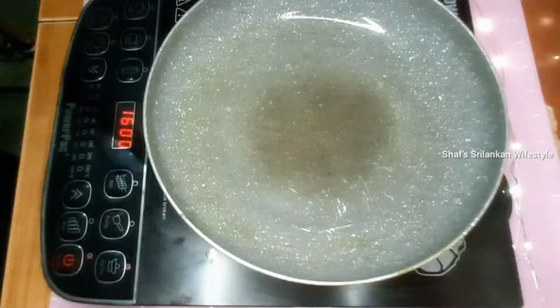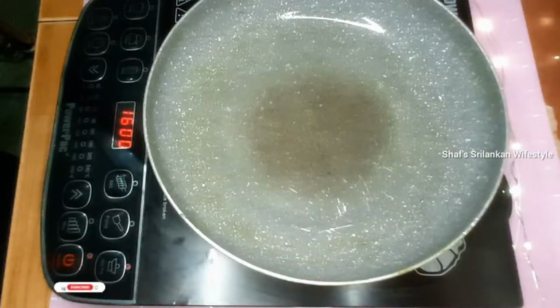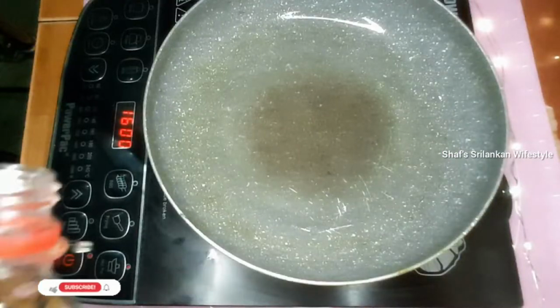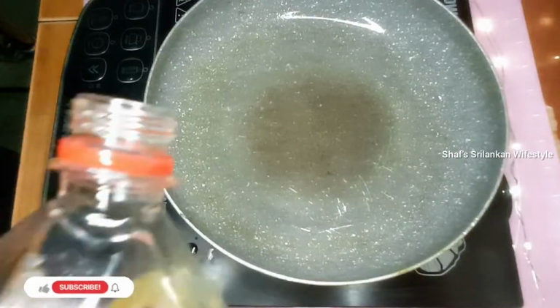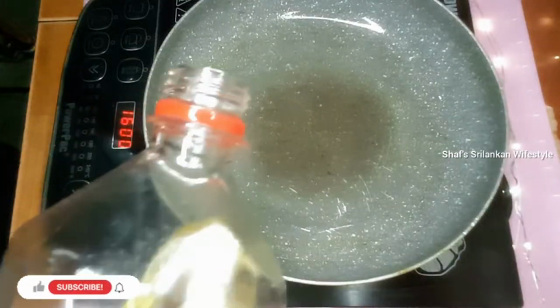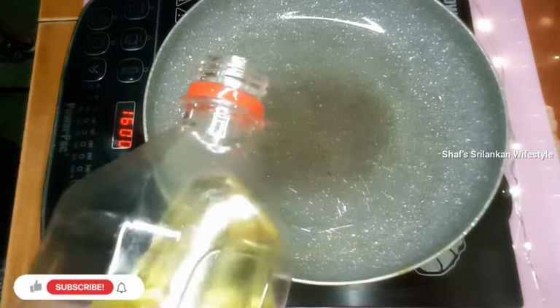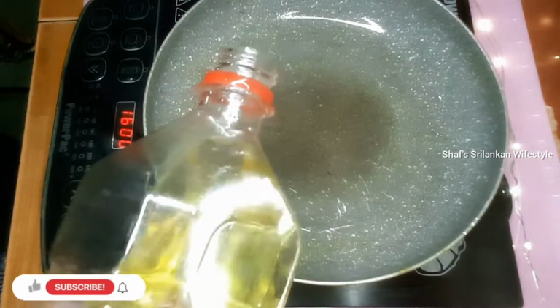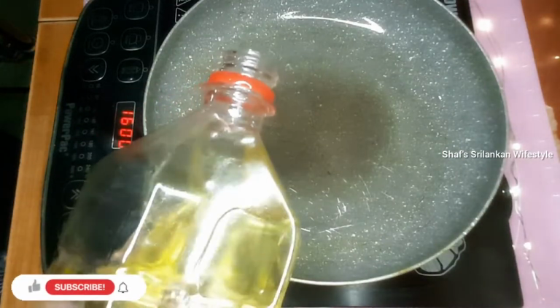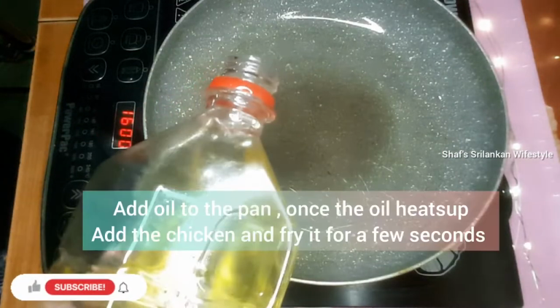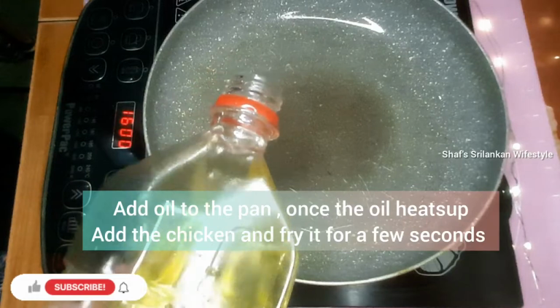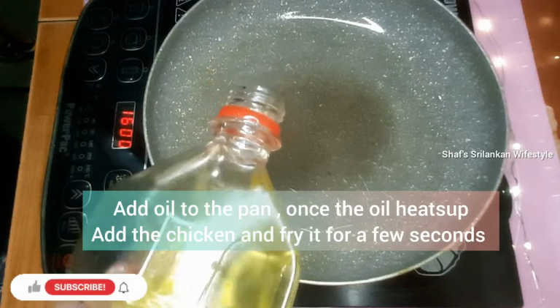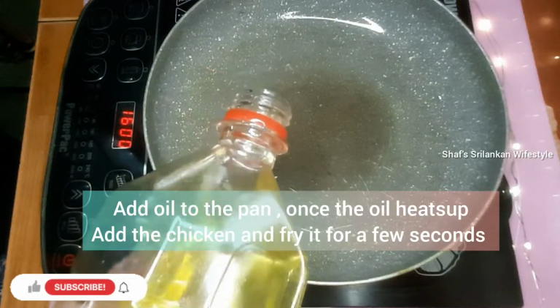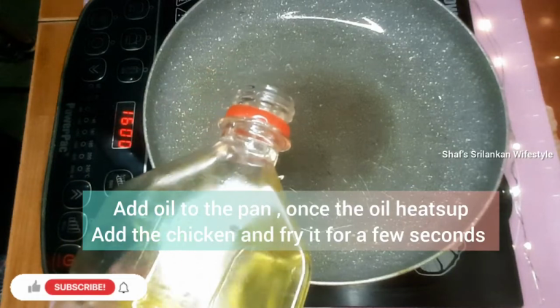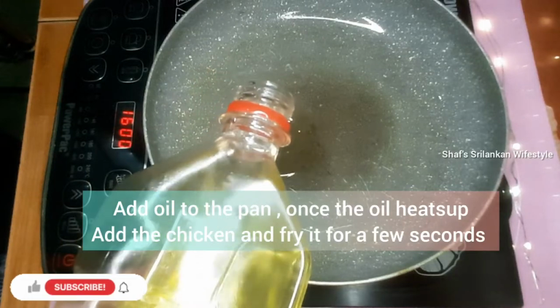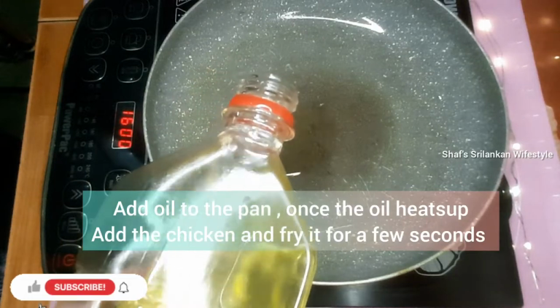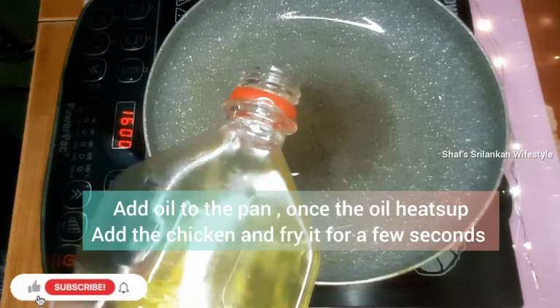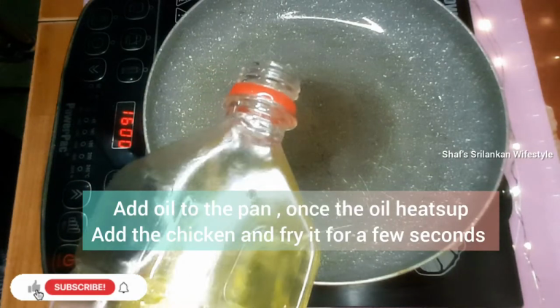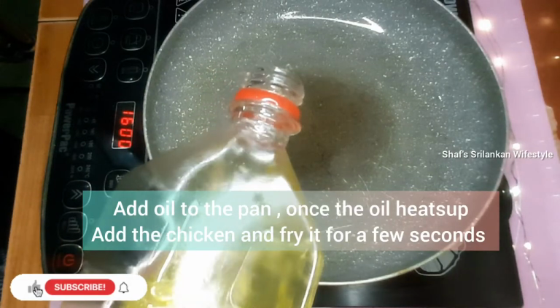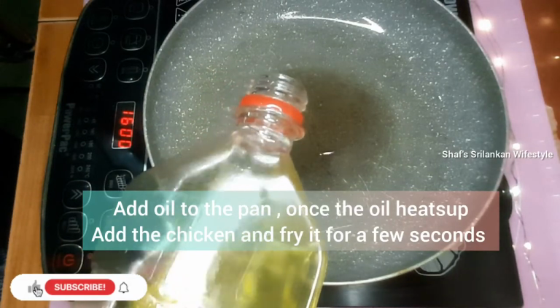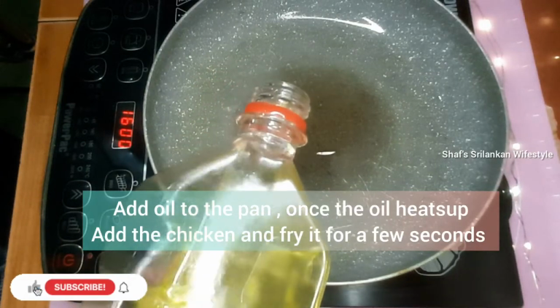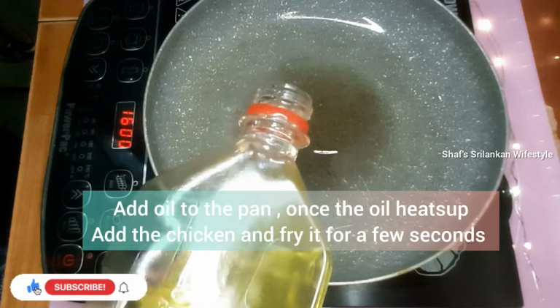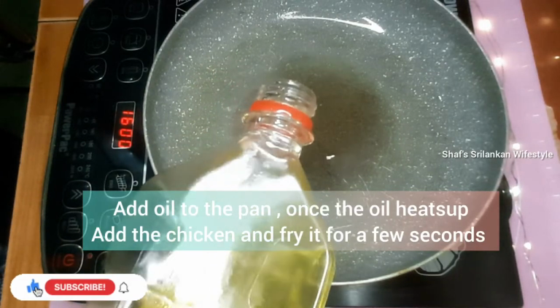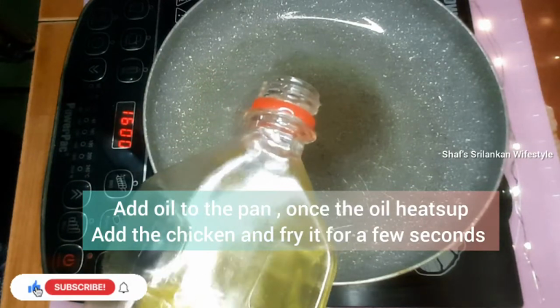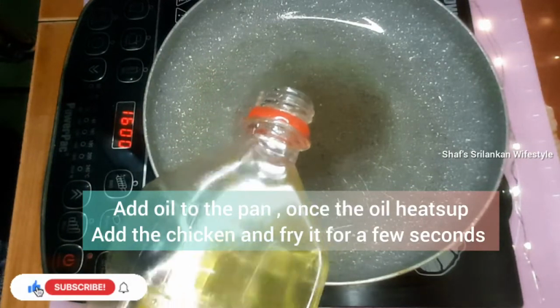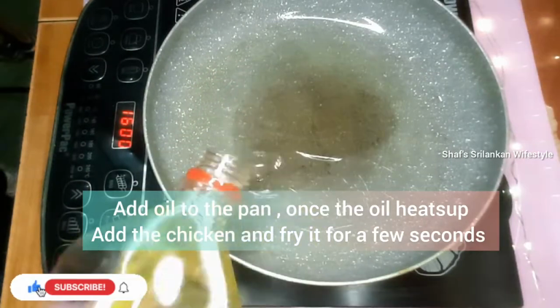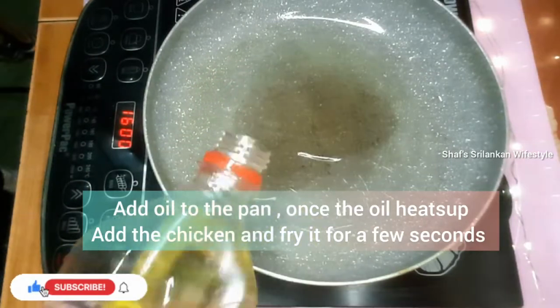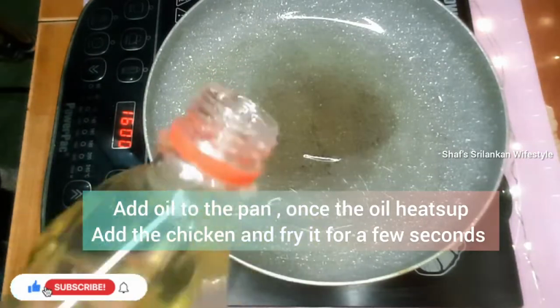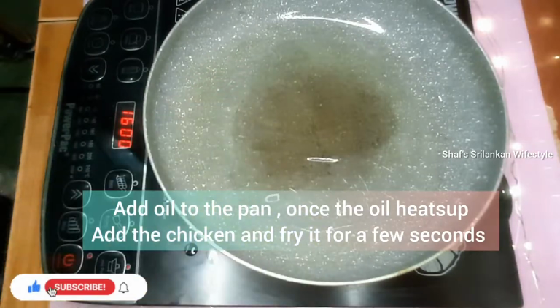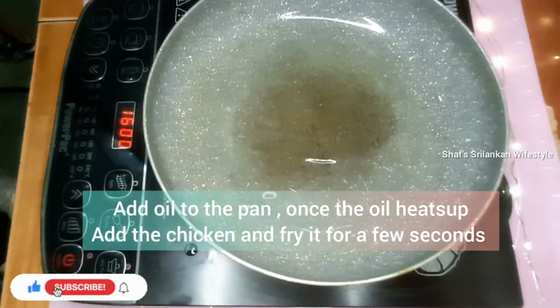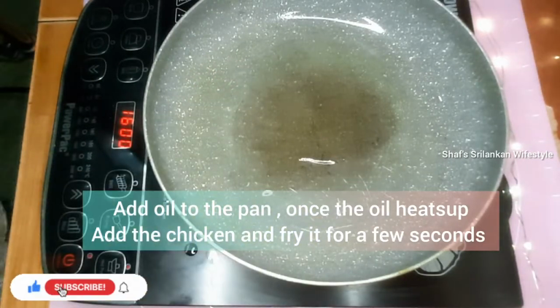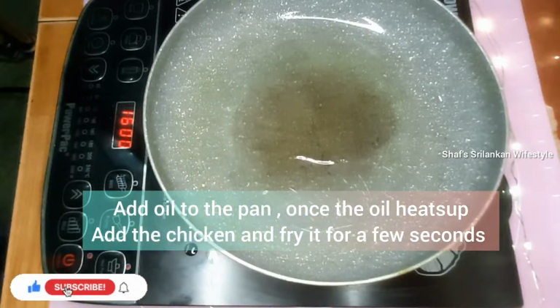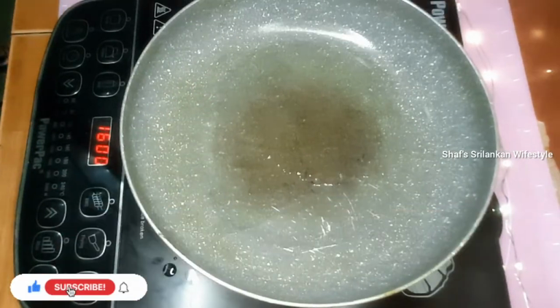In the pan, add 2 tablespoons of oil. Pour the chicken into the oil.